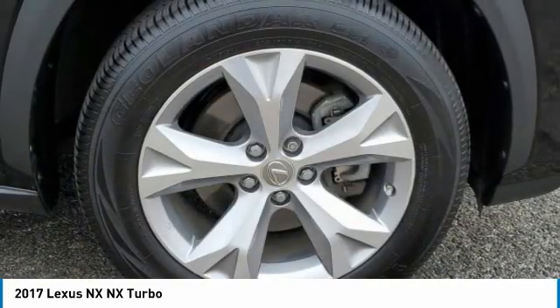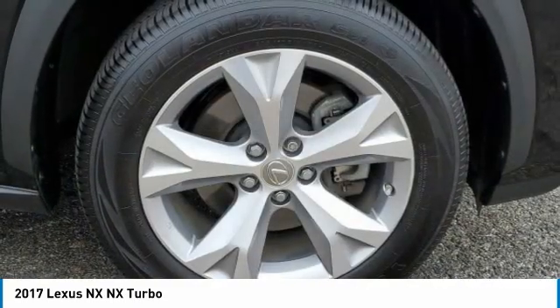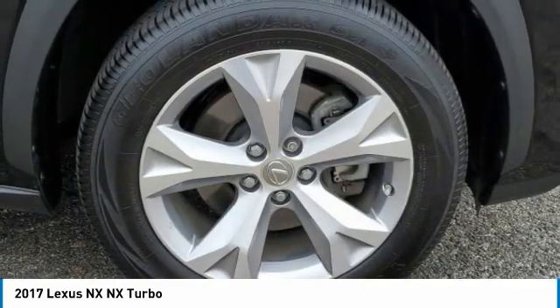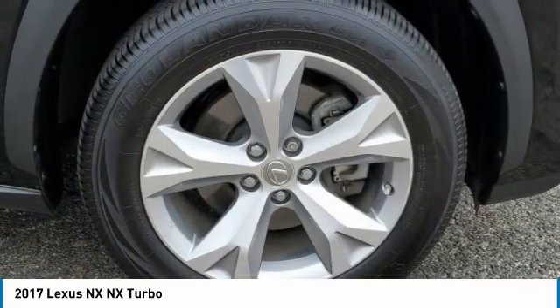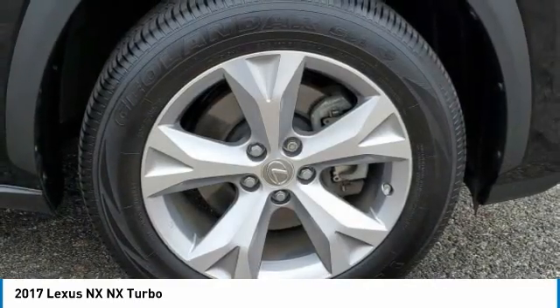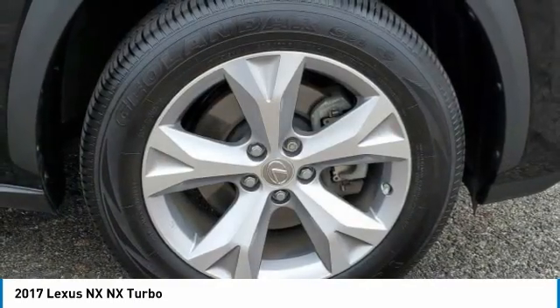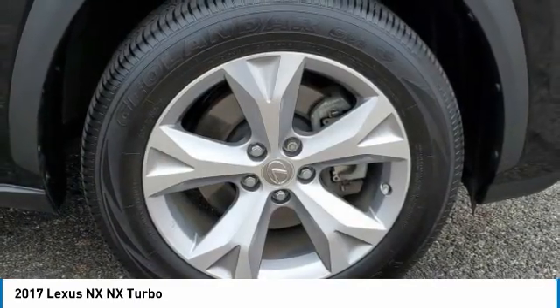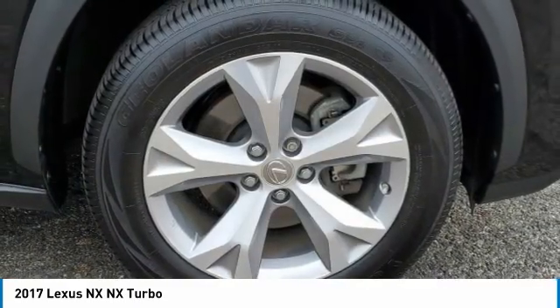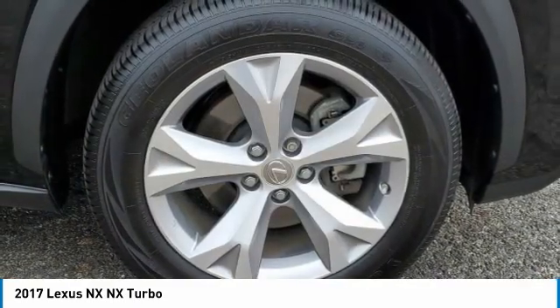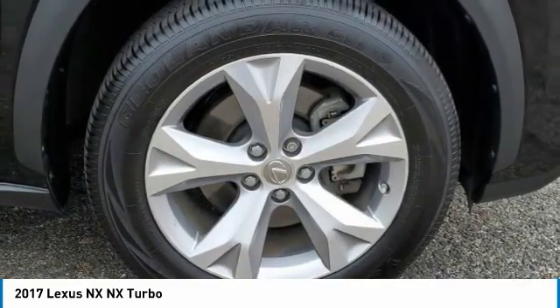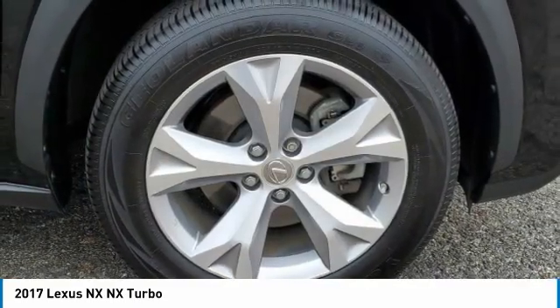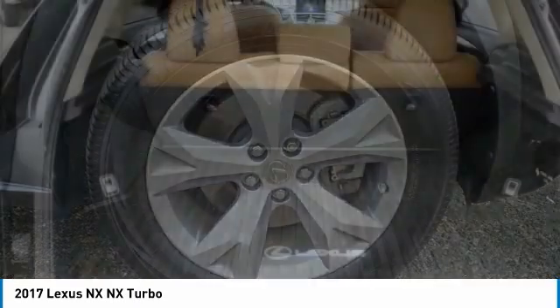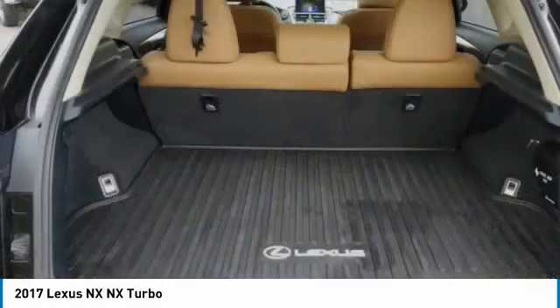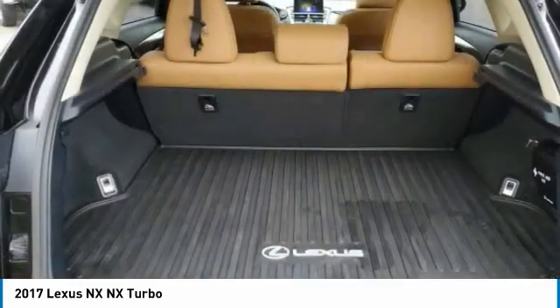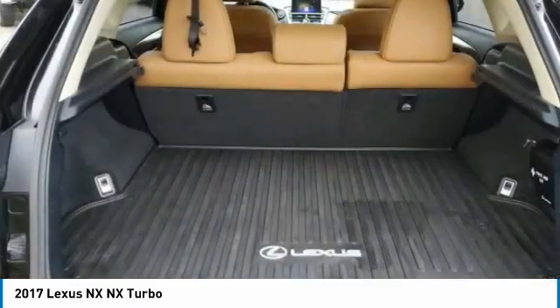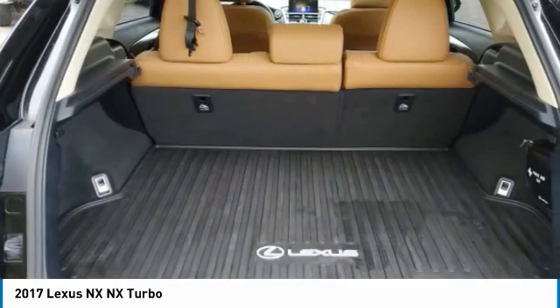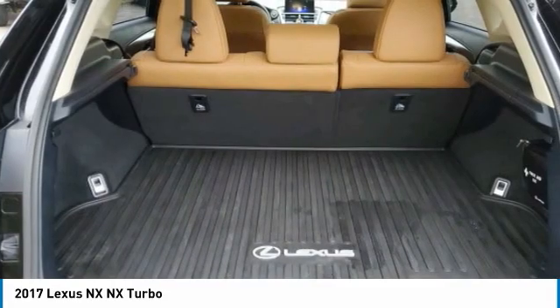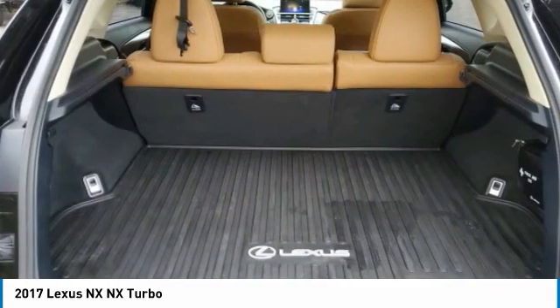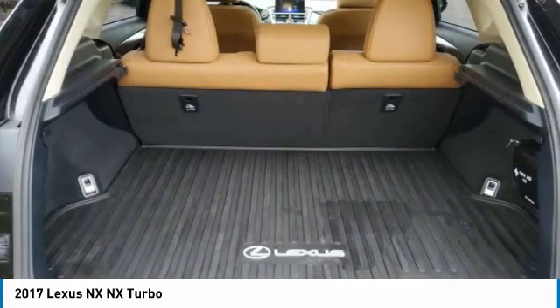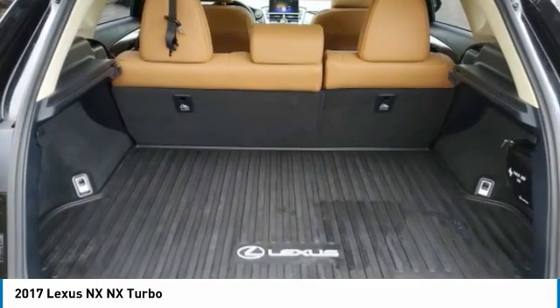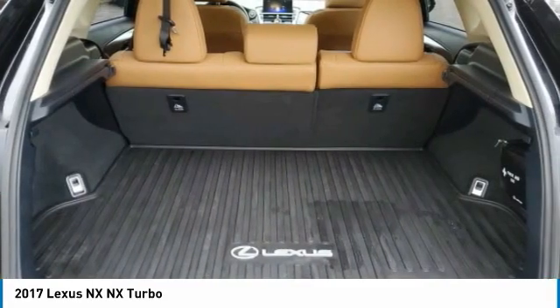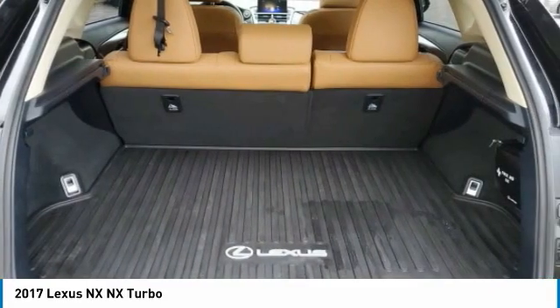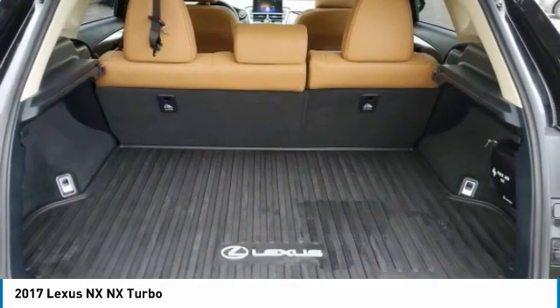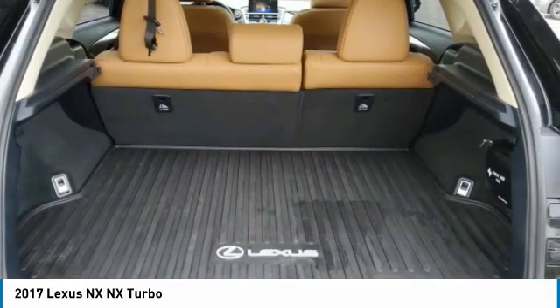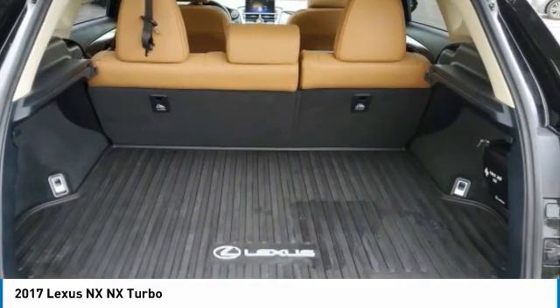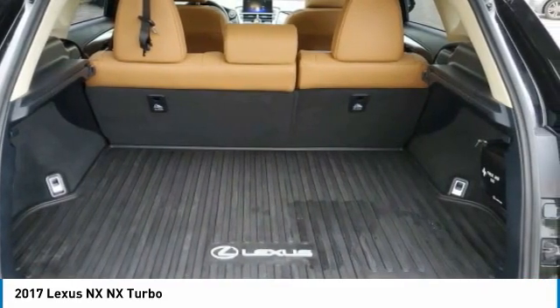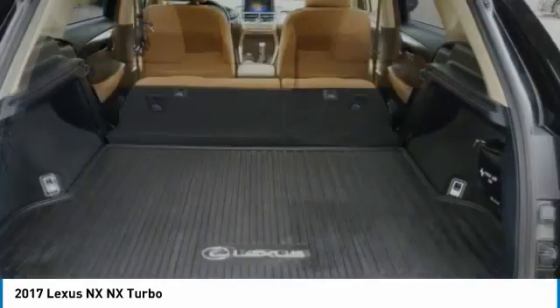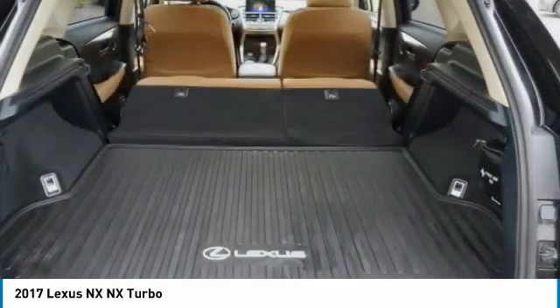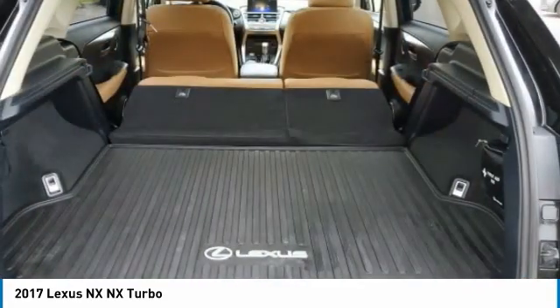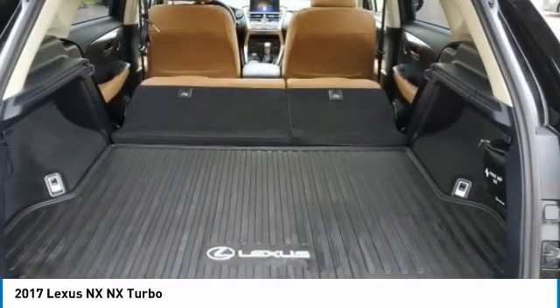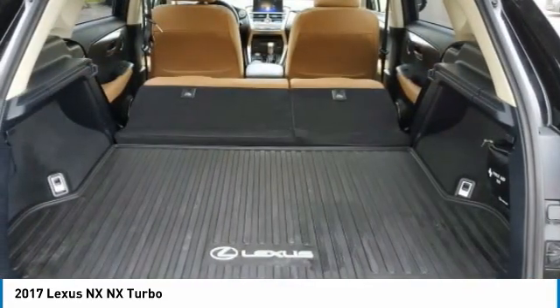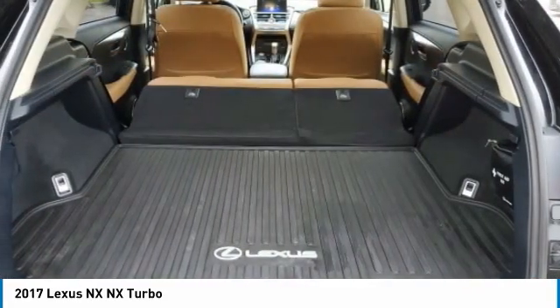This vehicle has less than 30,000 miles. Here are some of this vehicle's great options: turbocharged,